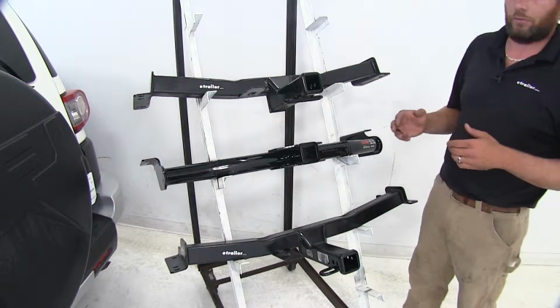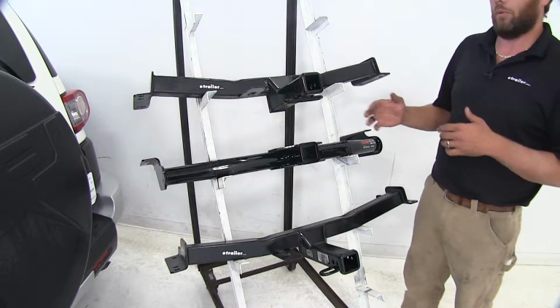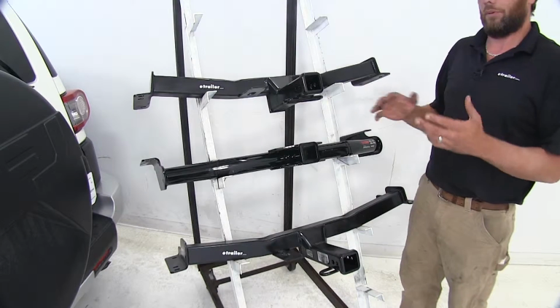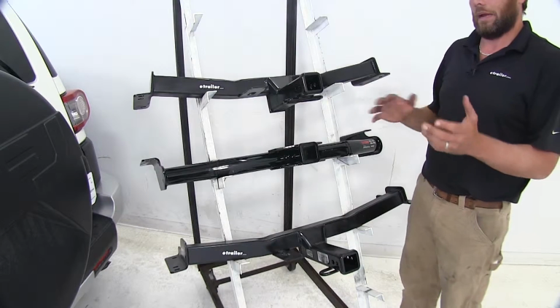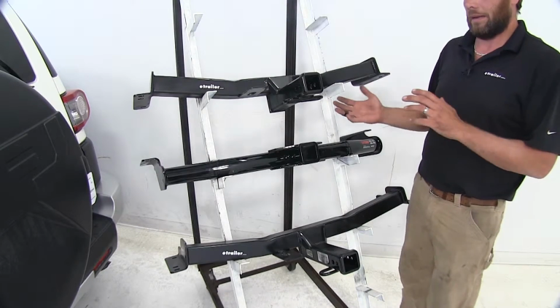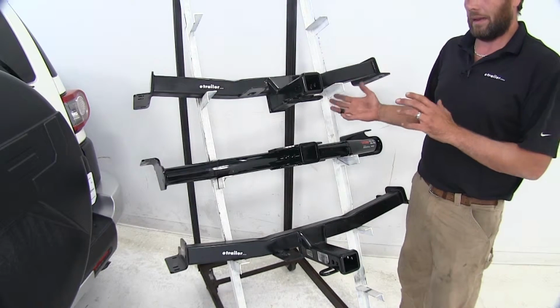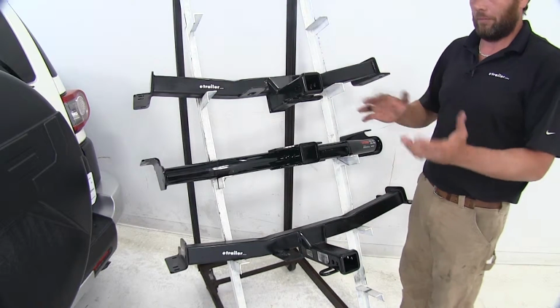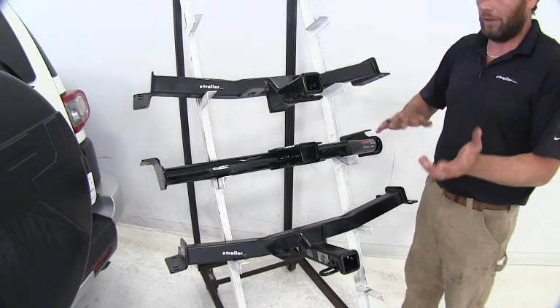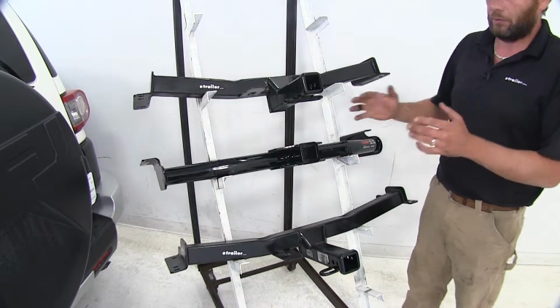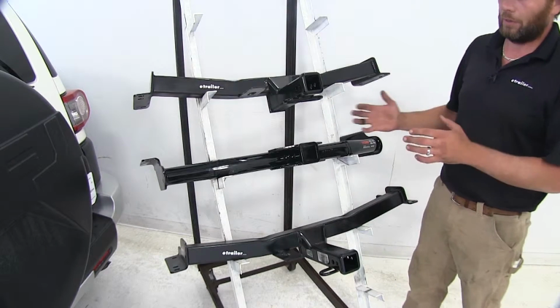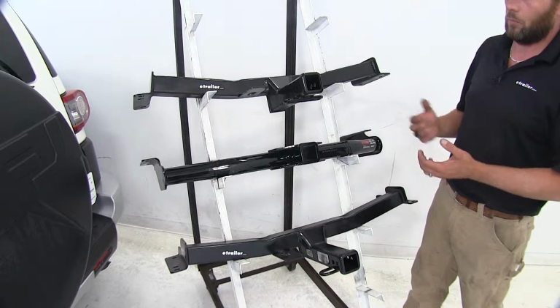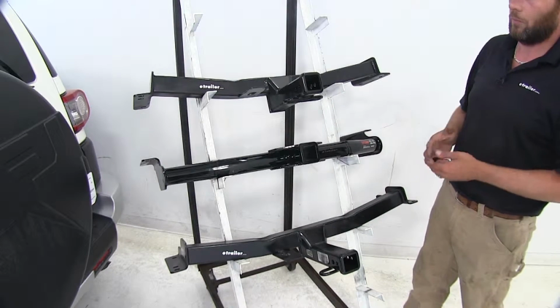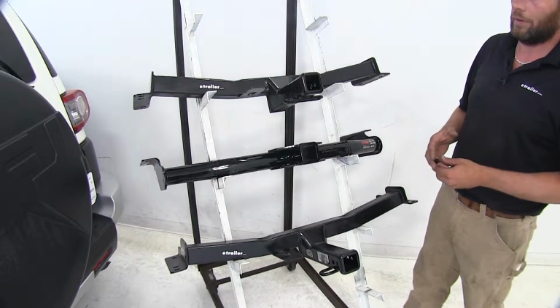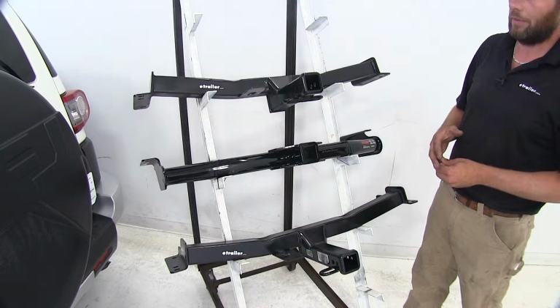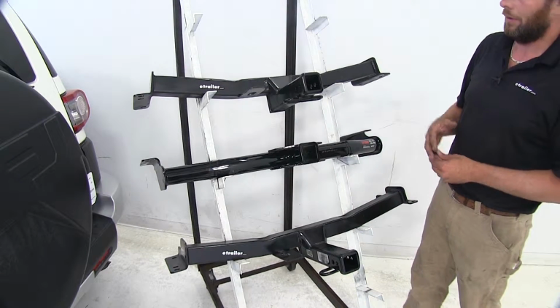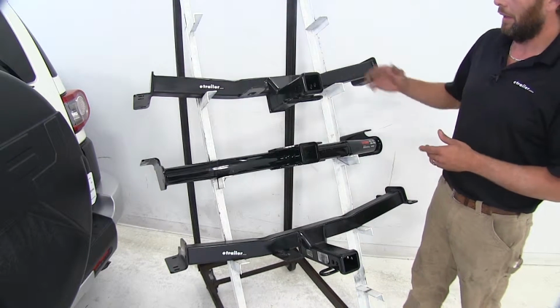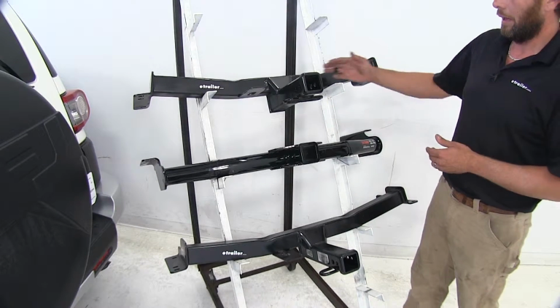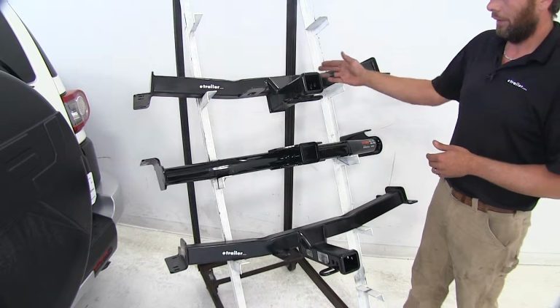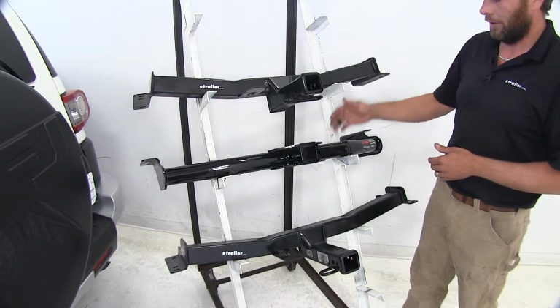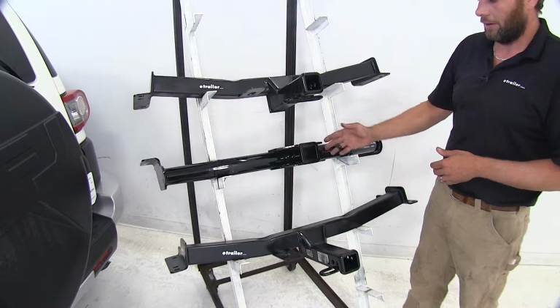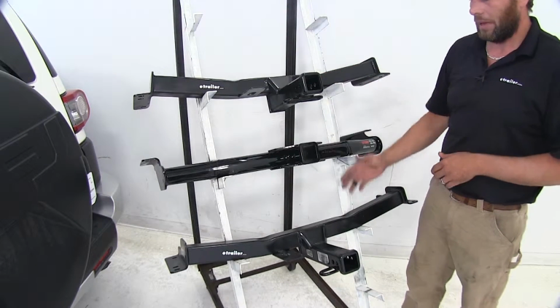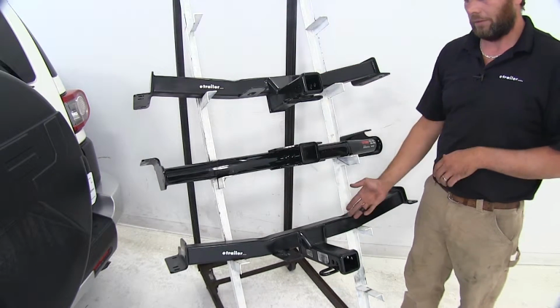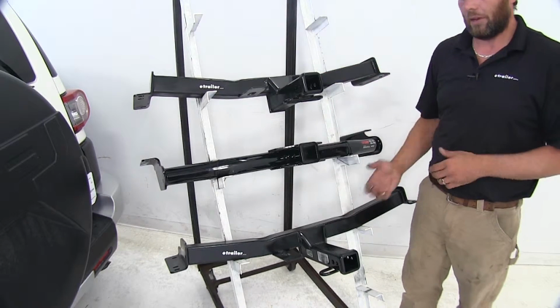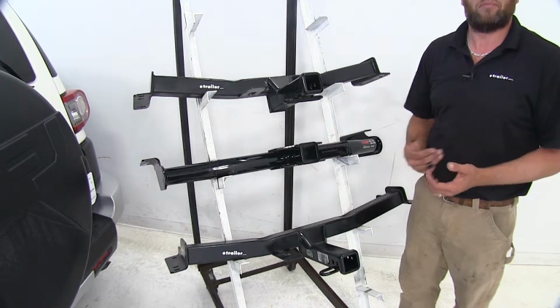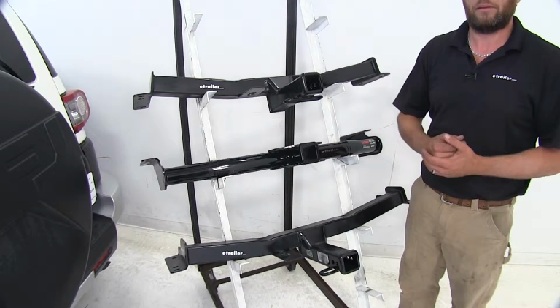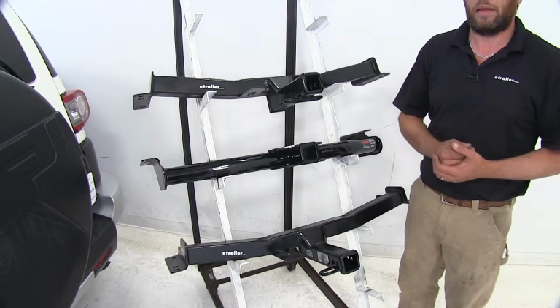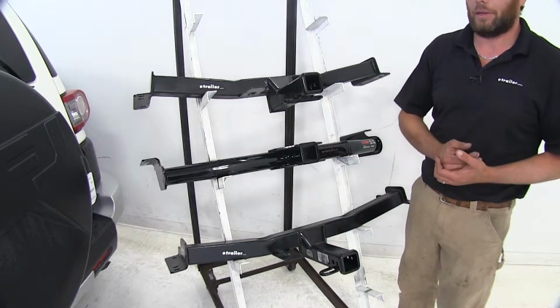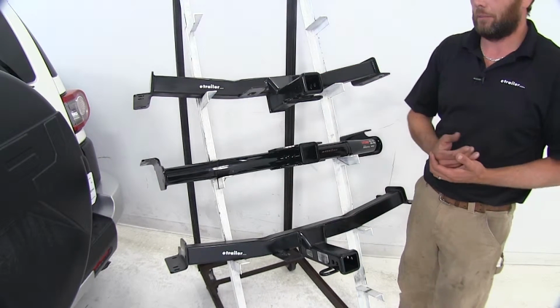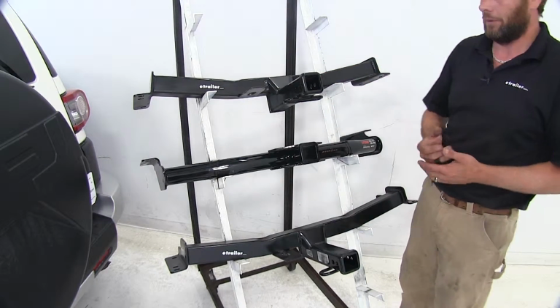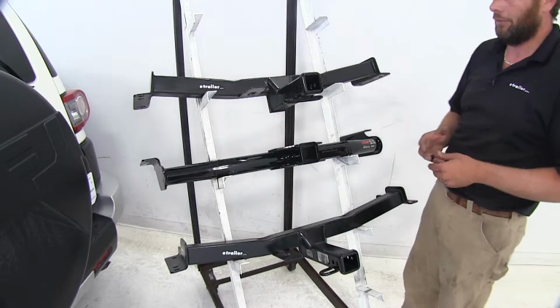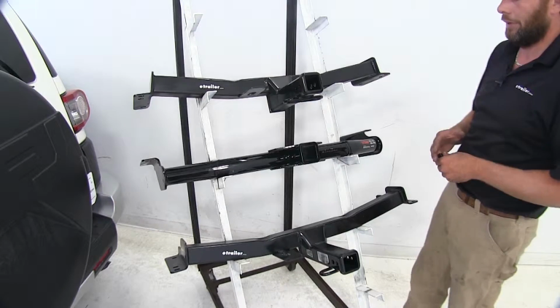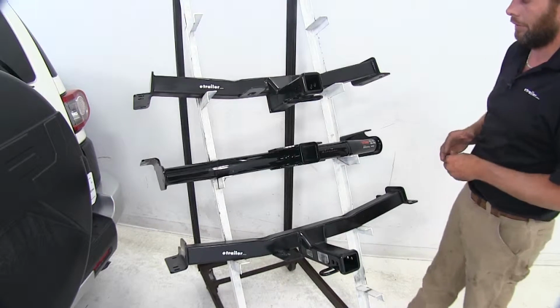Going down through the hitches, installation is going to be fairly similar across the board. You're not going to have a big swing one way or another — they'll take you about the same amount of time to get them put in the vehicle.